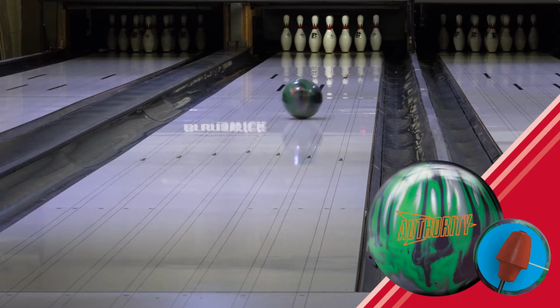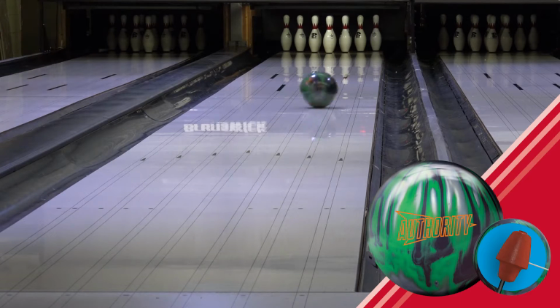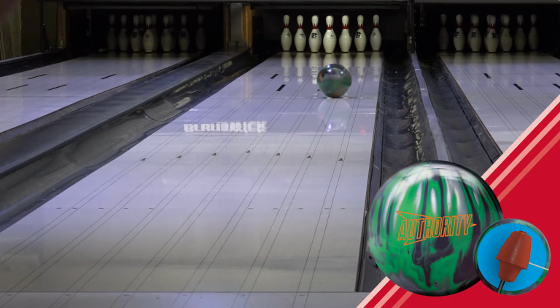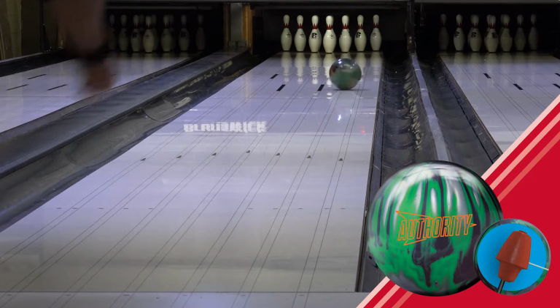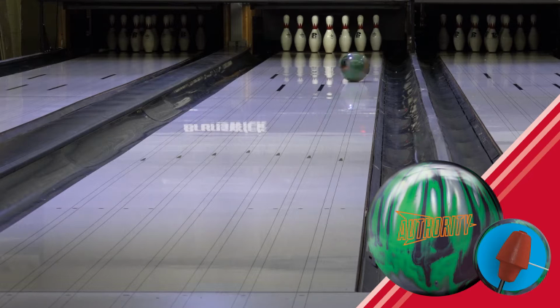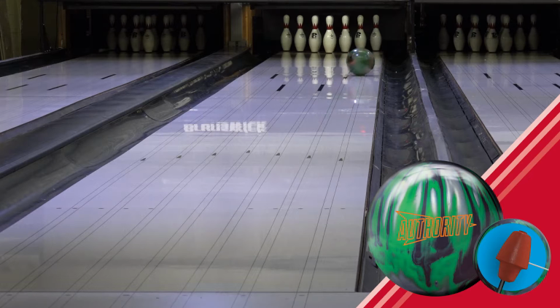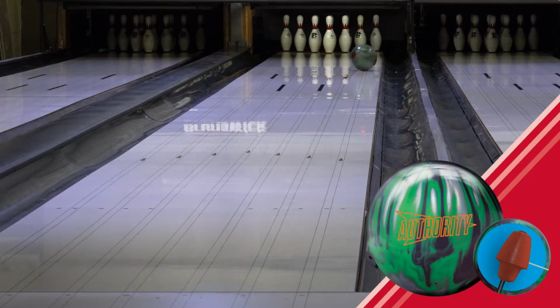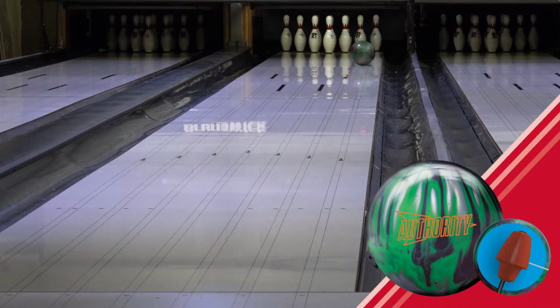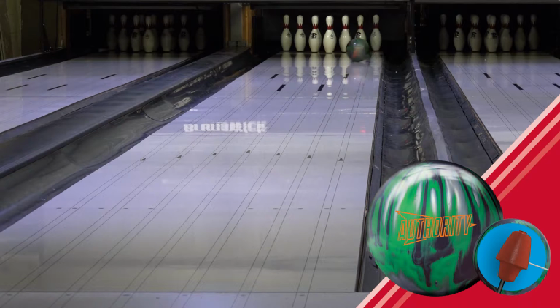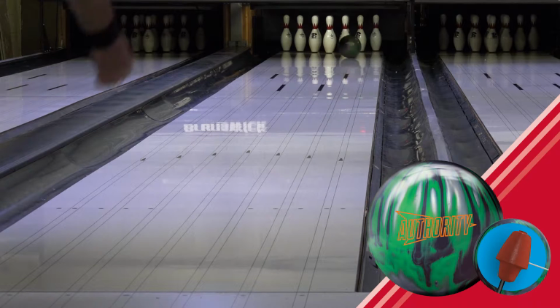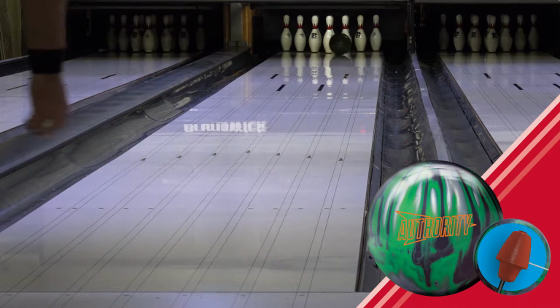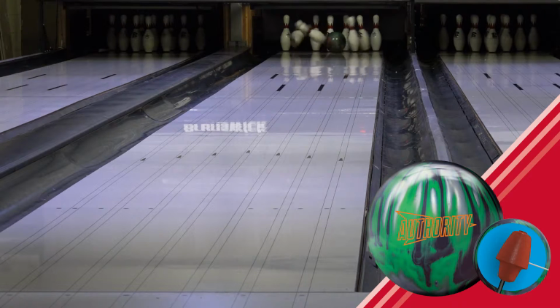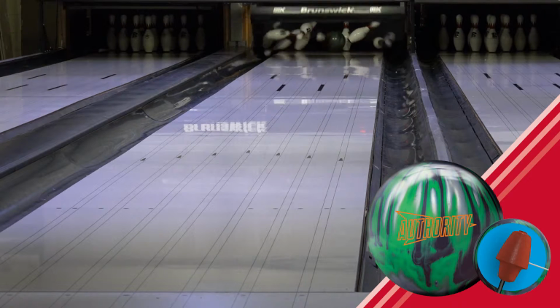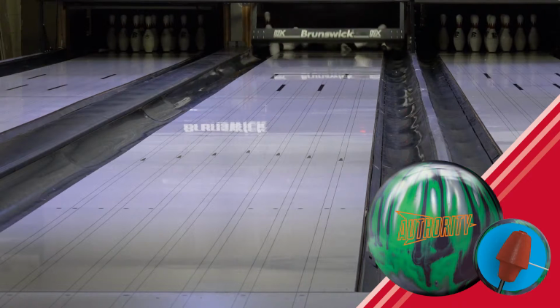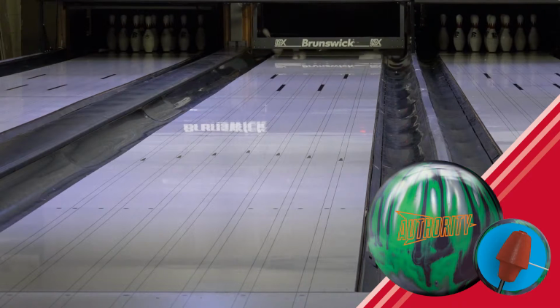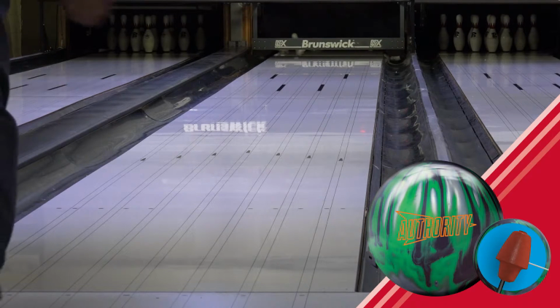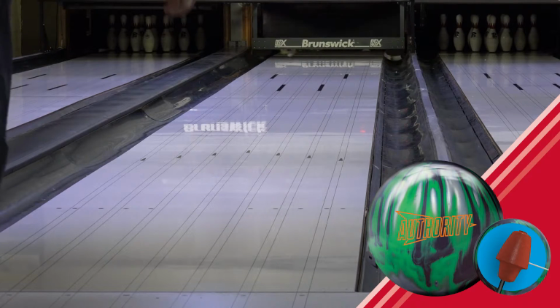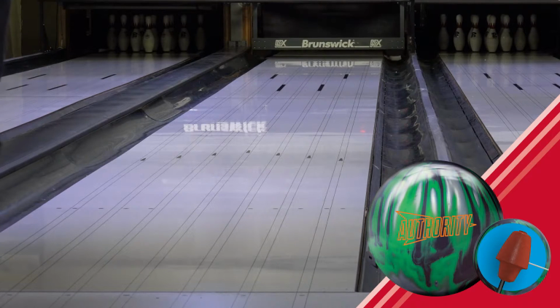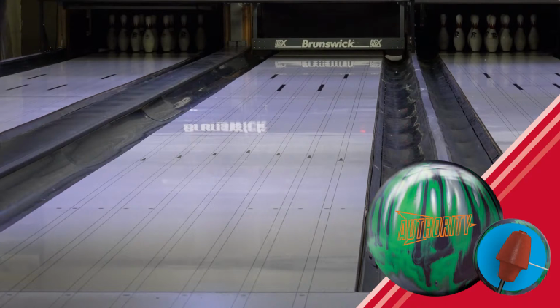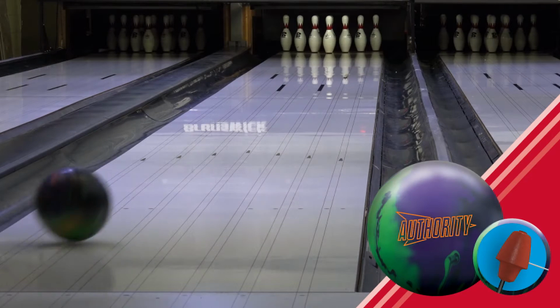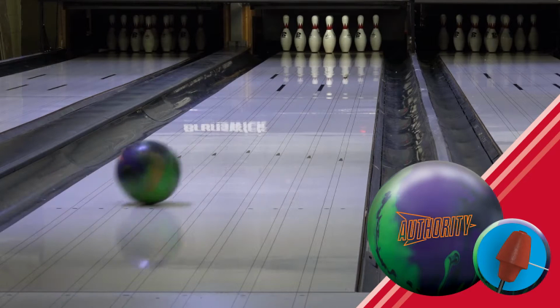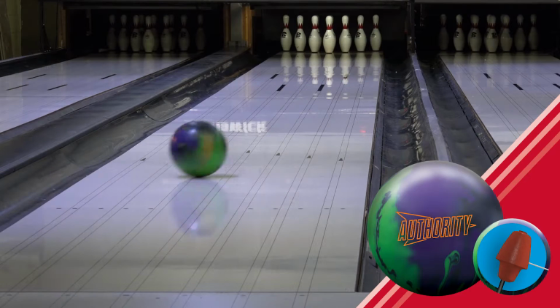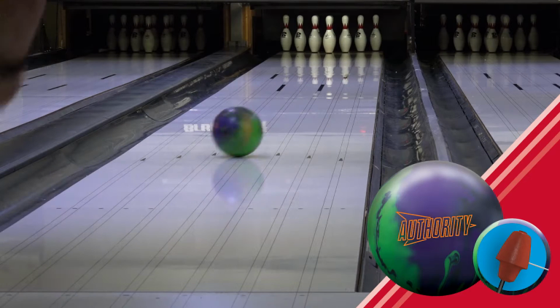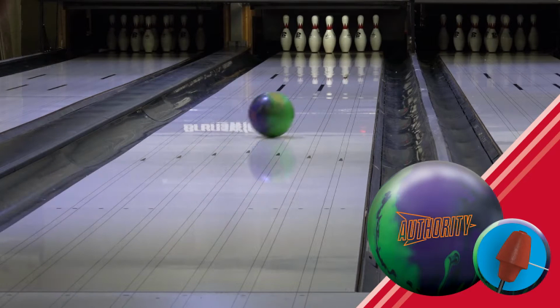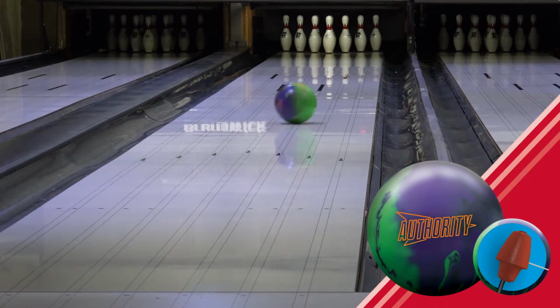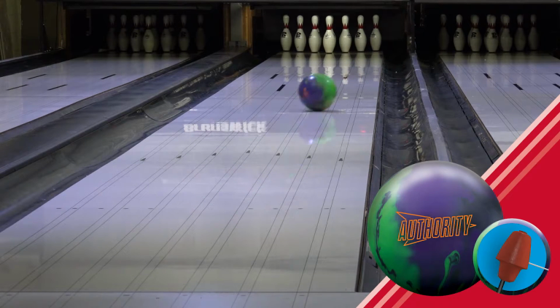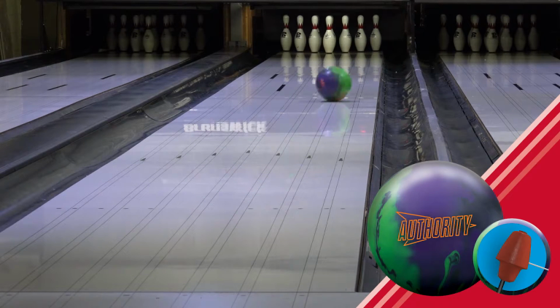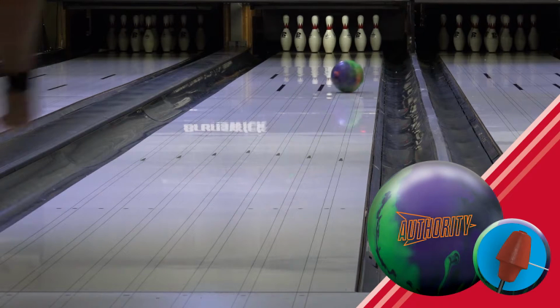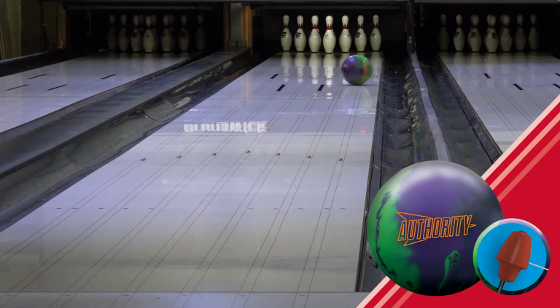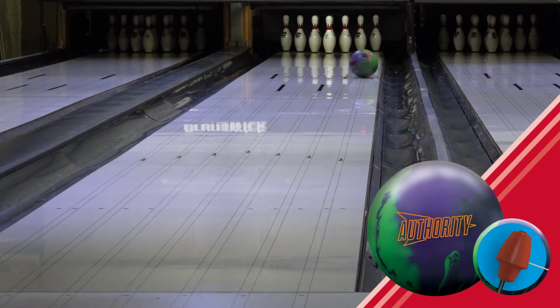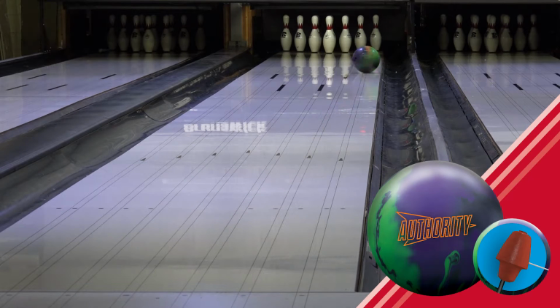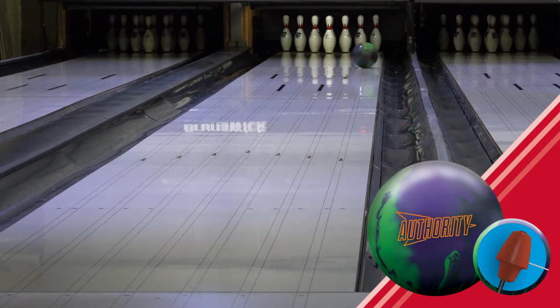When comparing the original Authority, the Authority Solid was 5 boards stronger overall in hook.